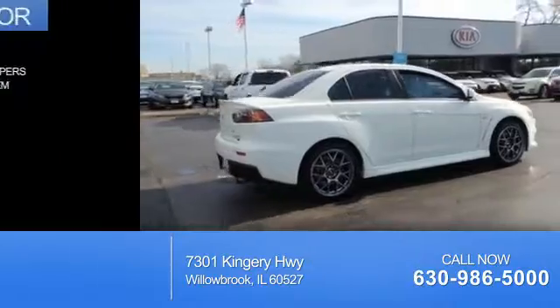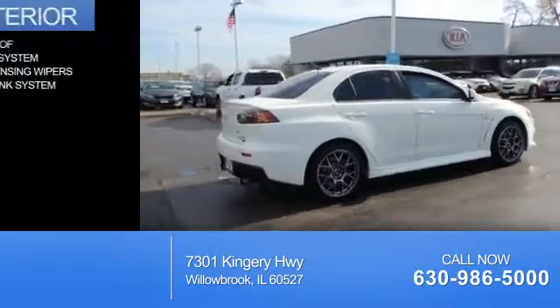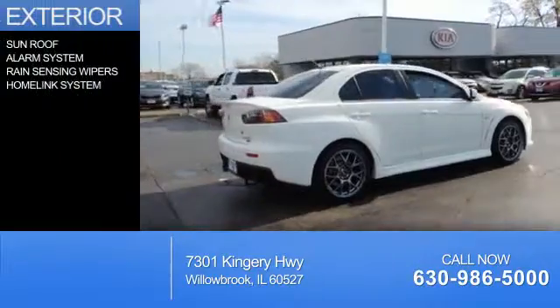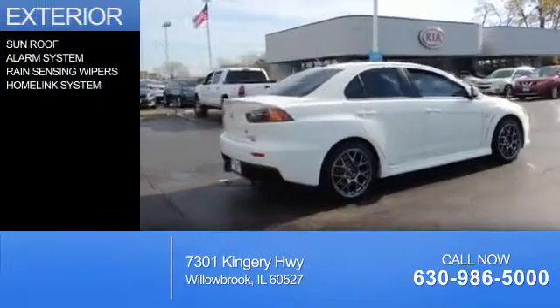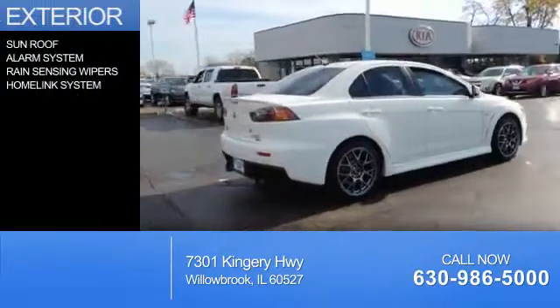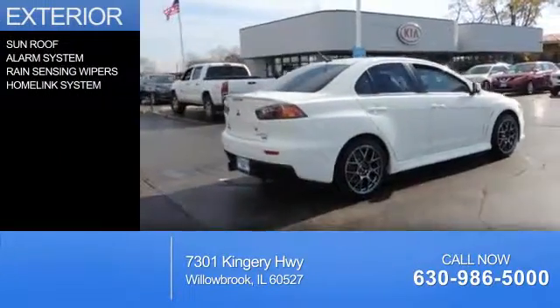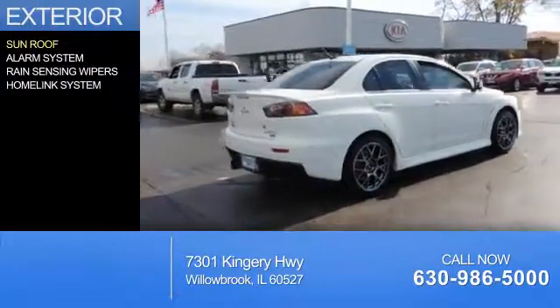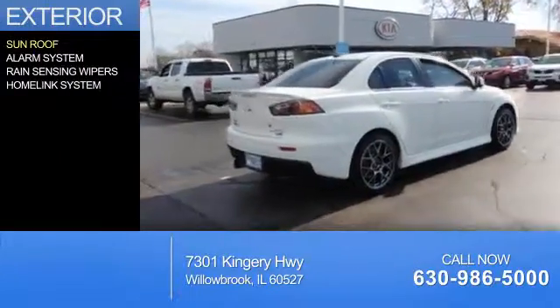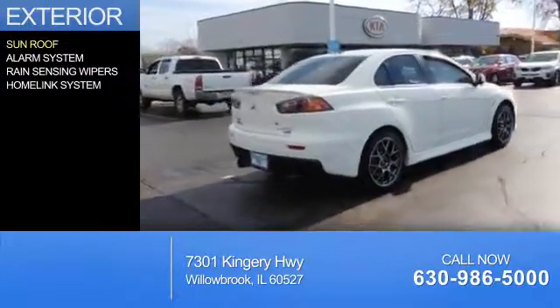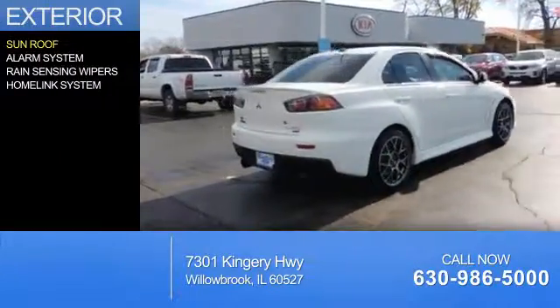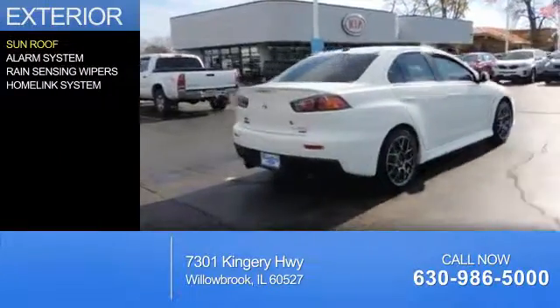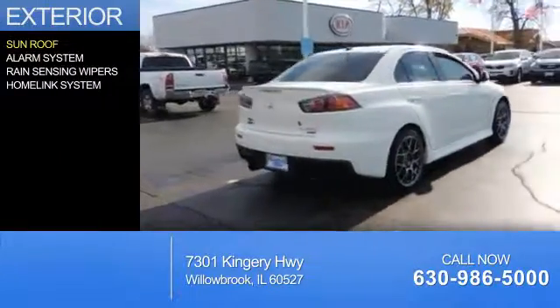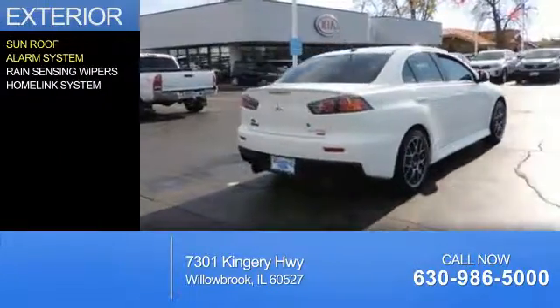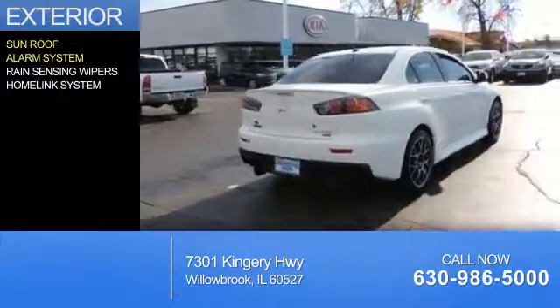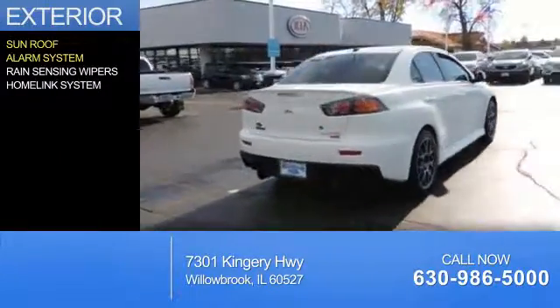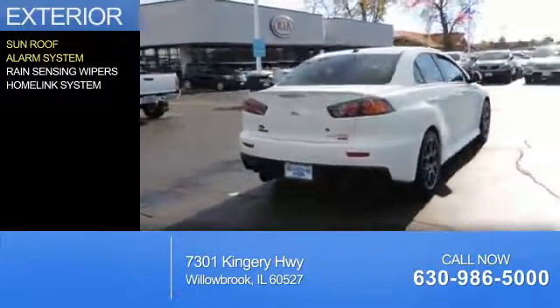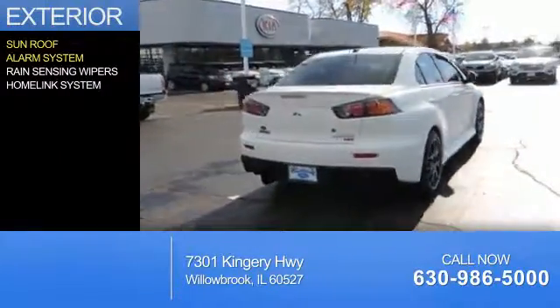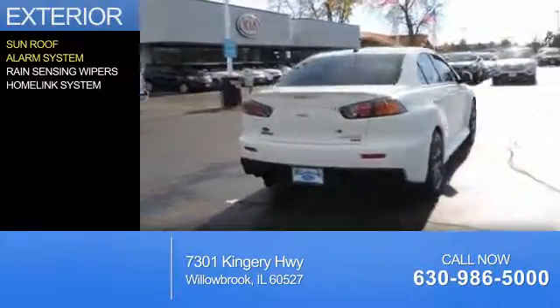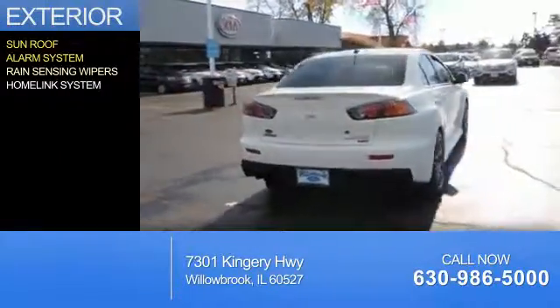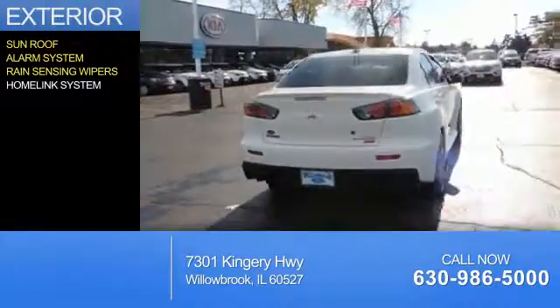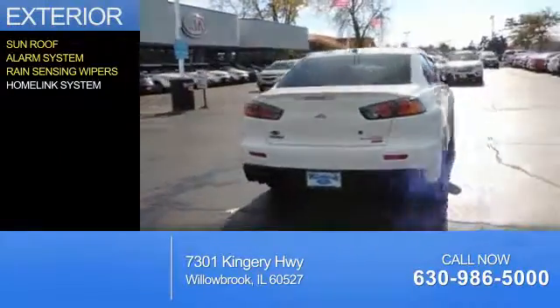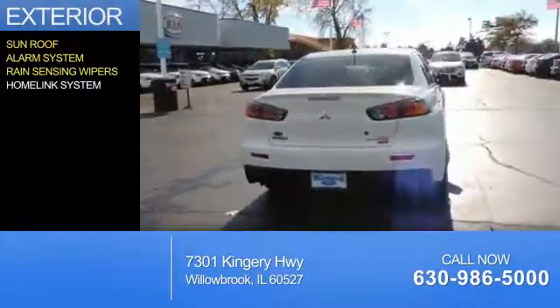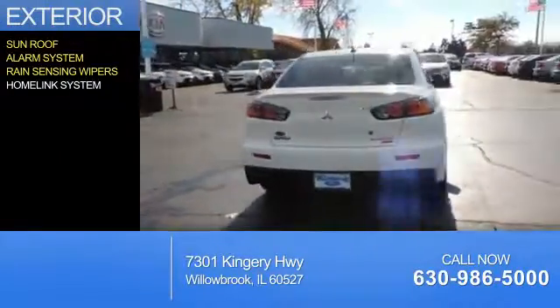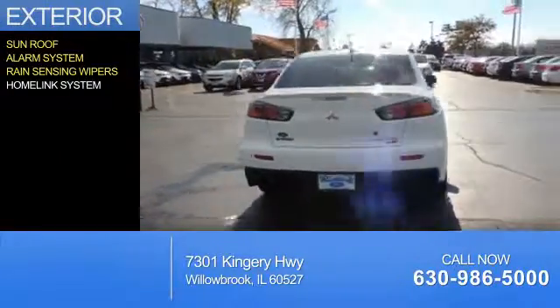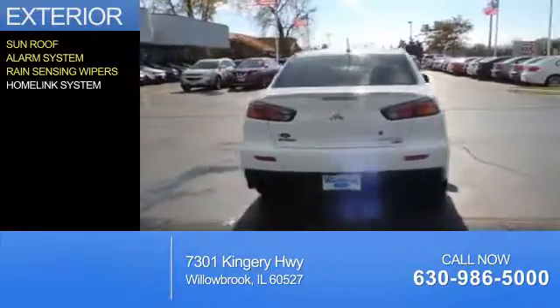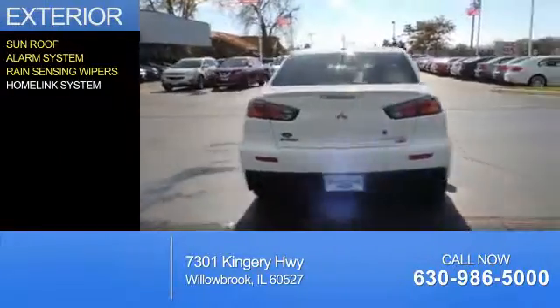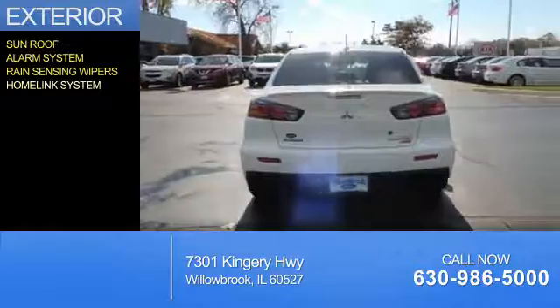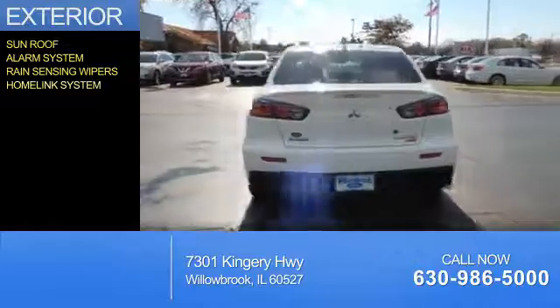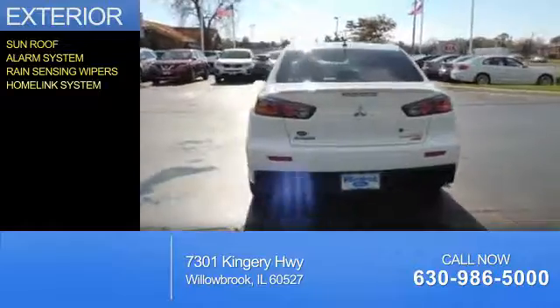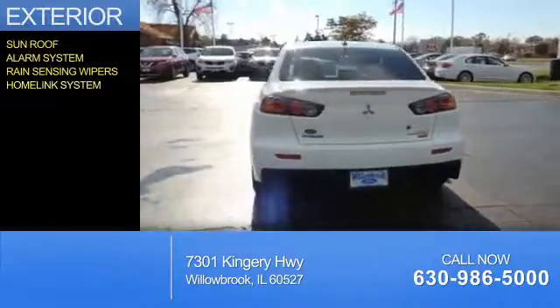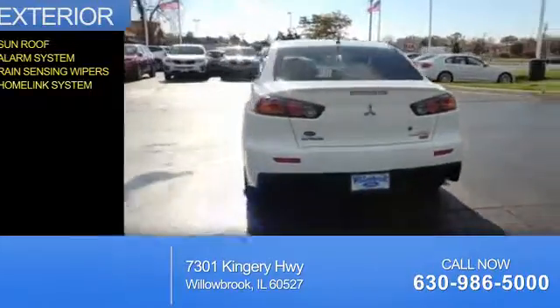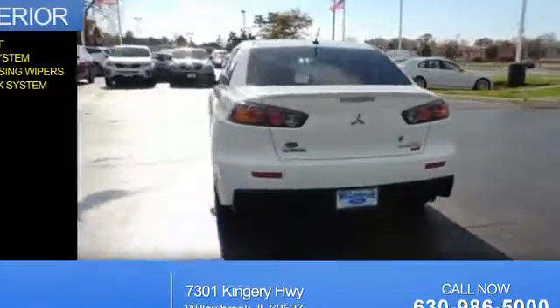The features include a sunroof, an alarm system, rain-sensing wipers, and a home link system.